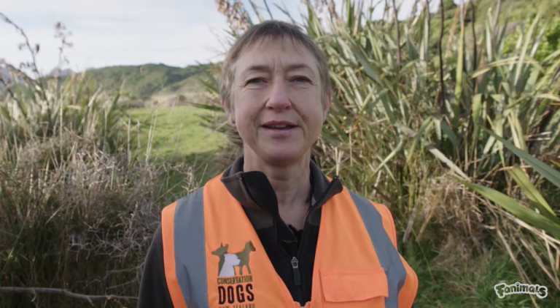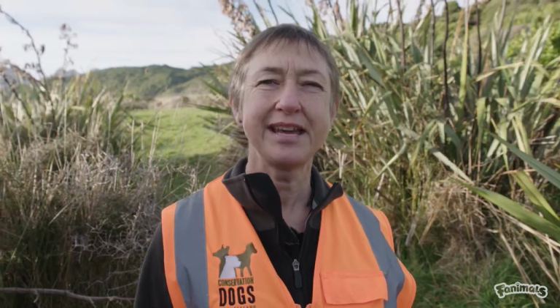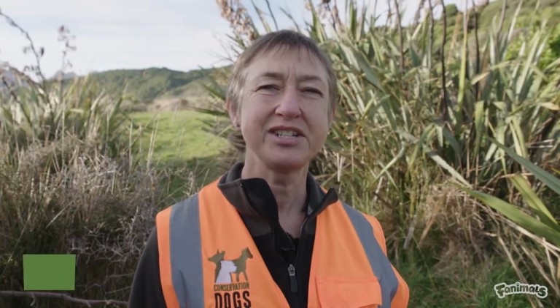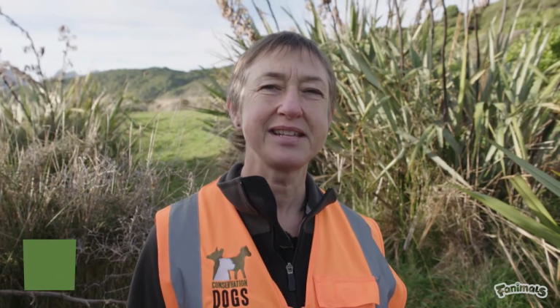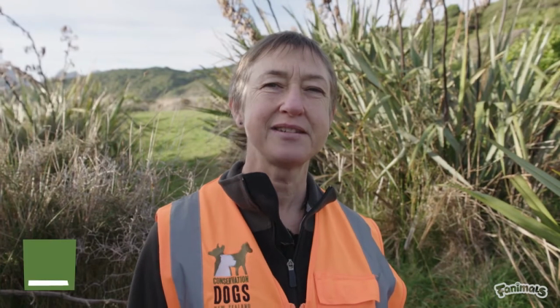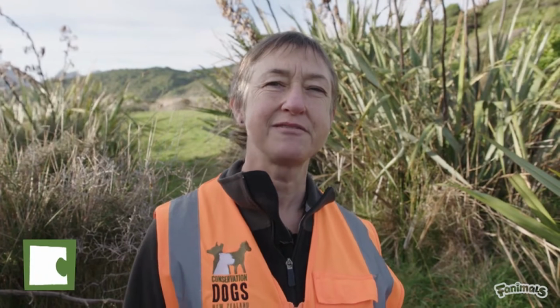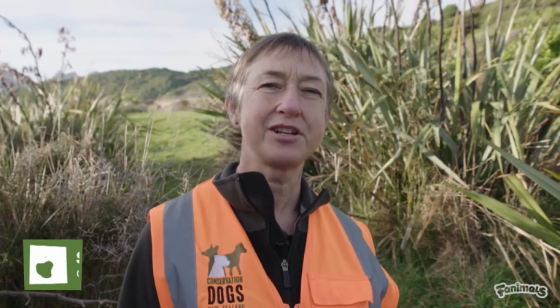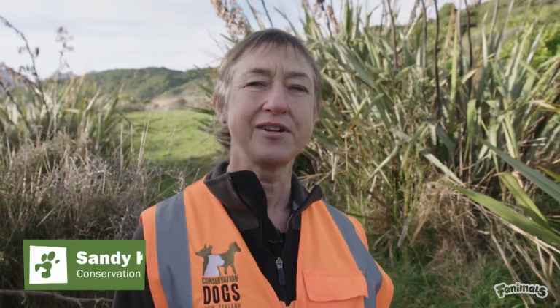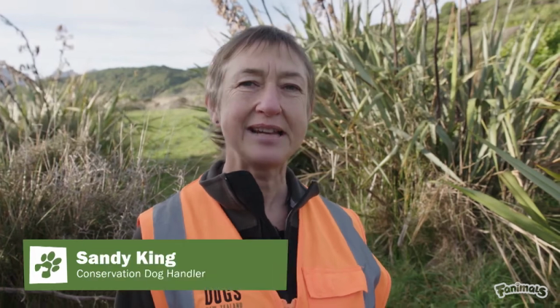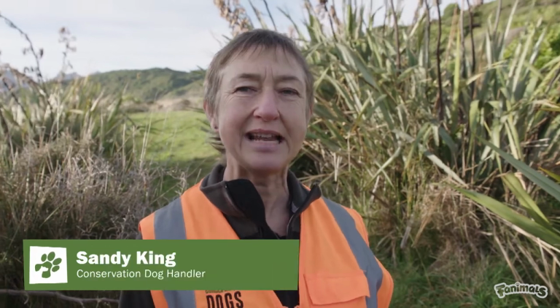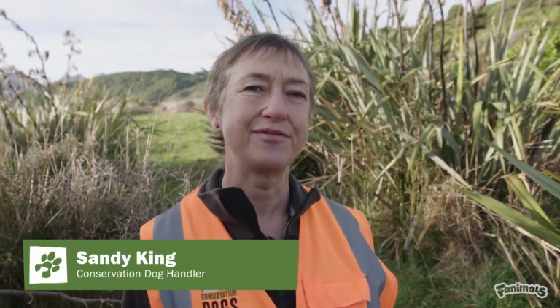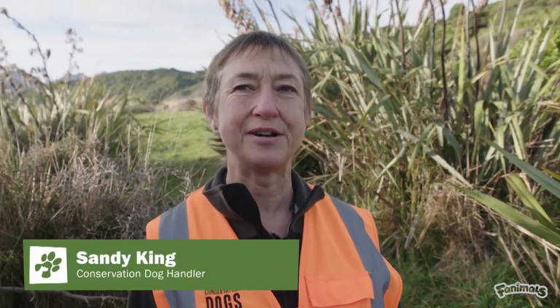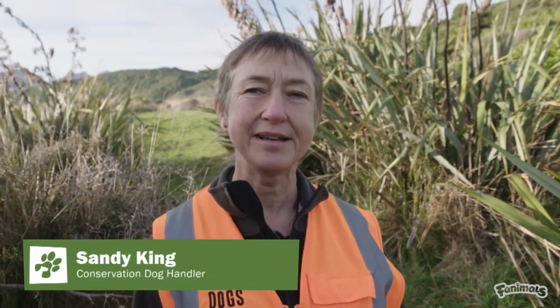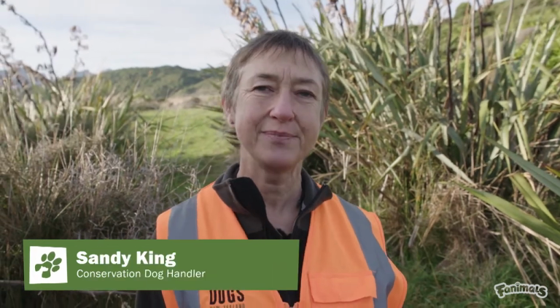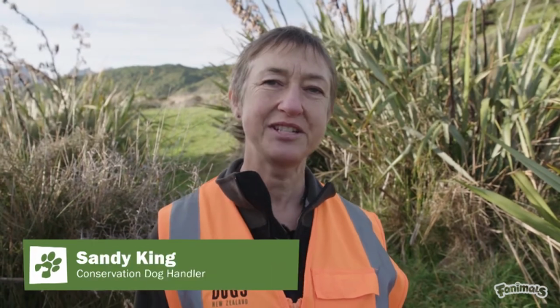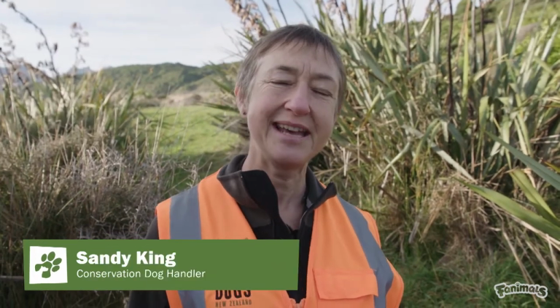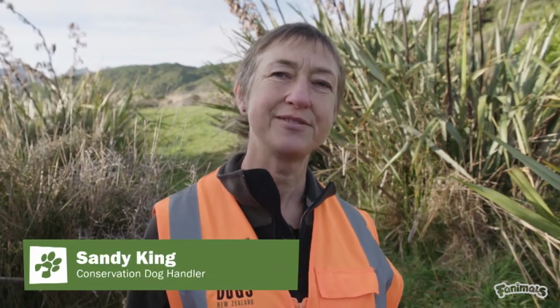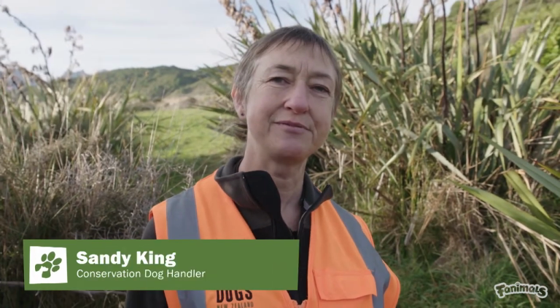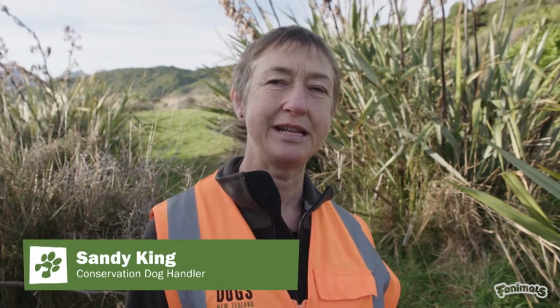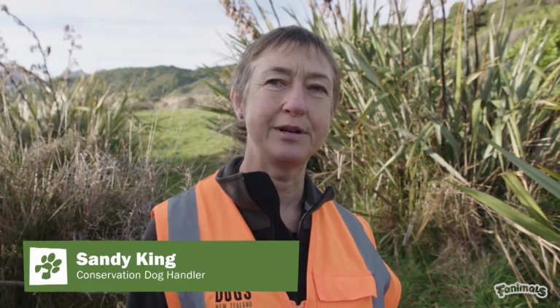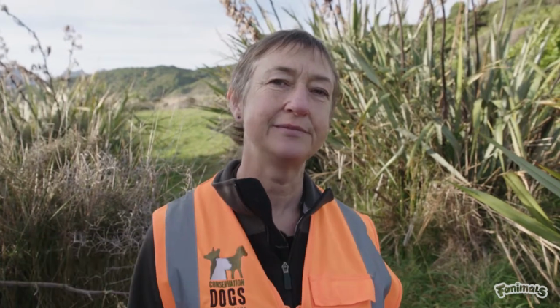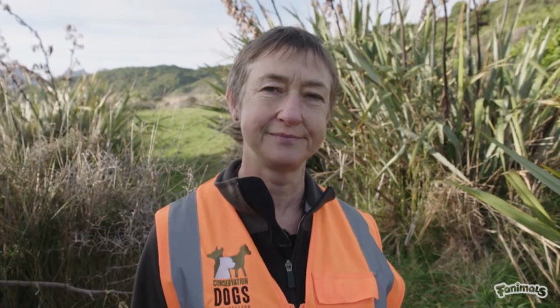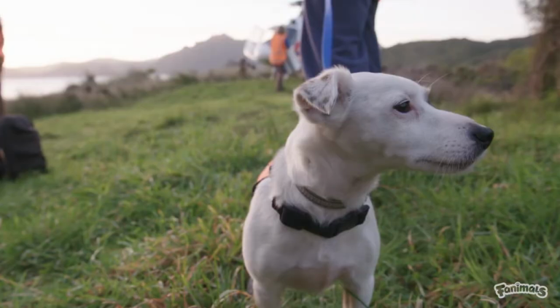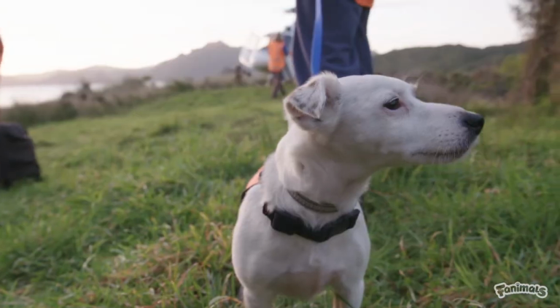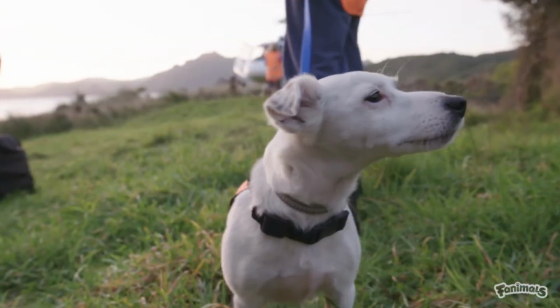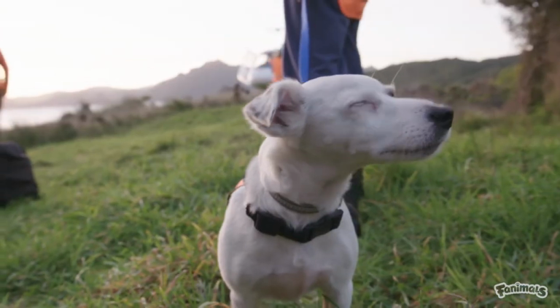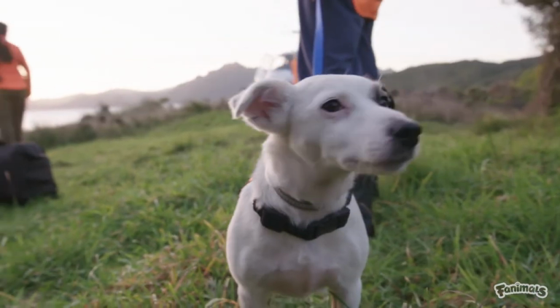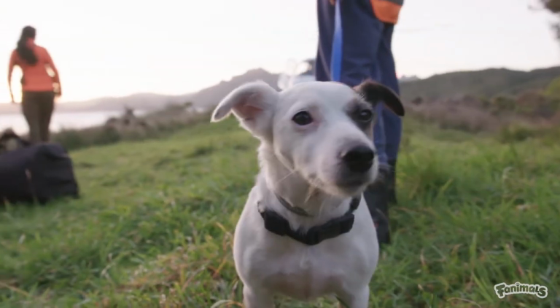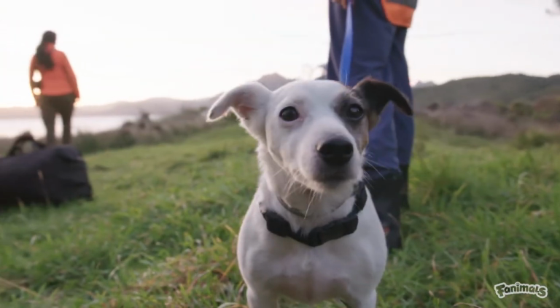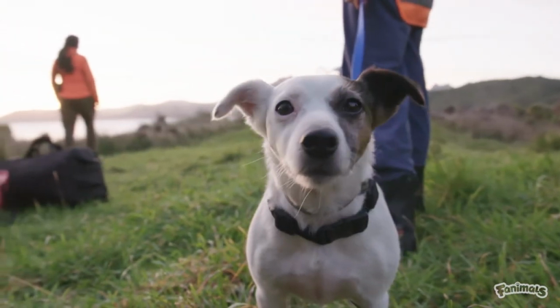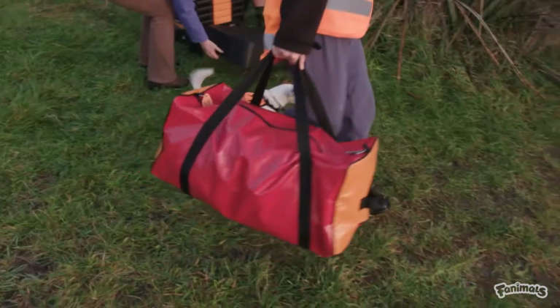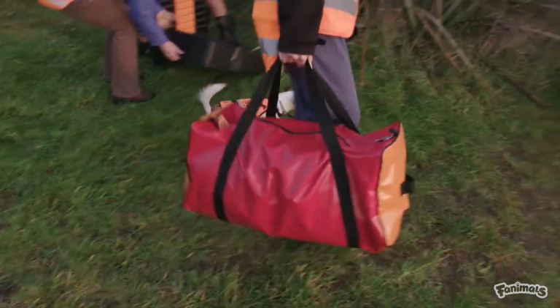Gadget doesn't totally love flying, but she handles it really well. Let's go take our gear into the hut.